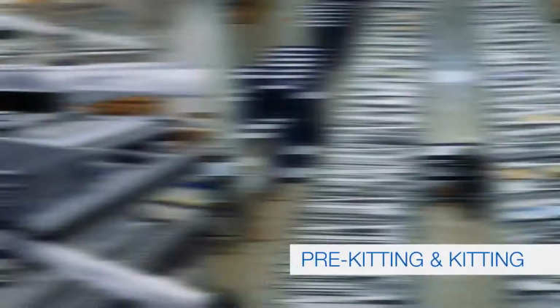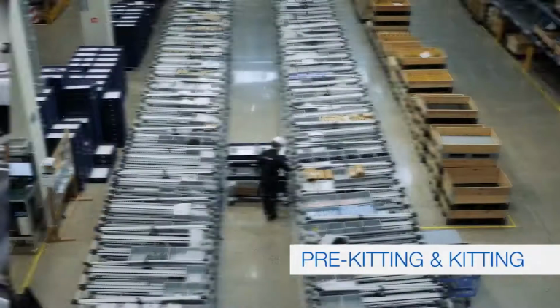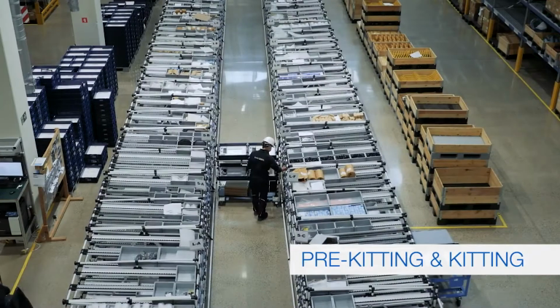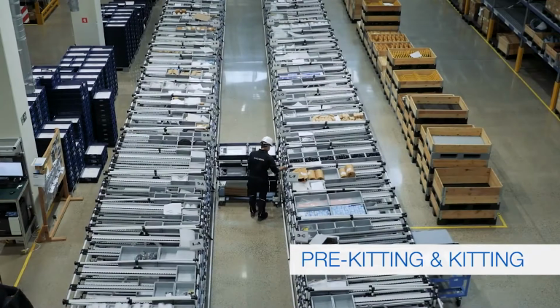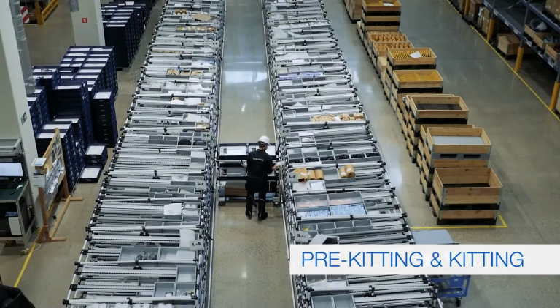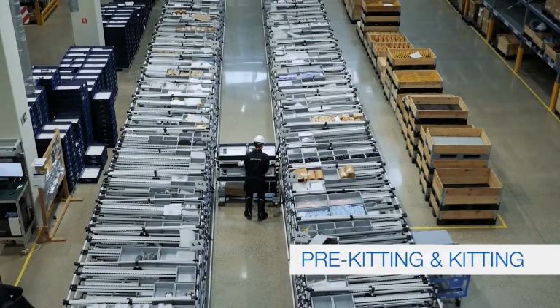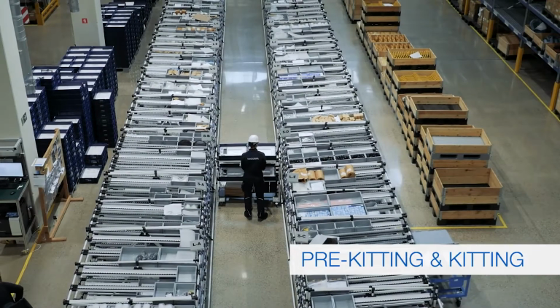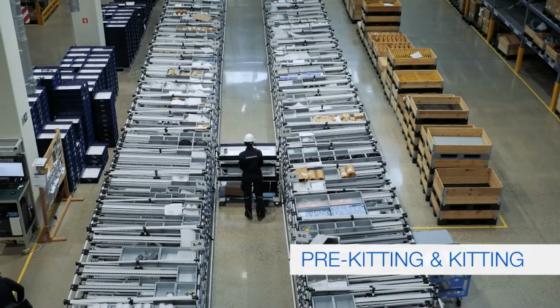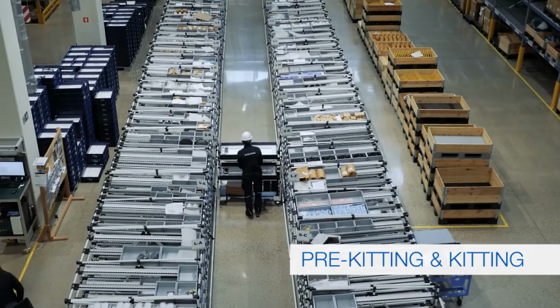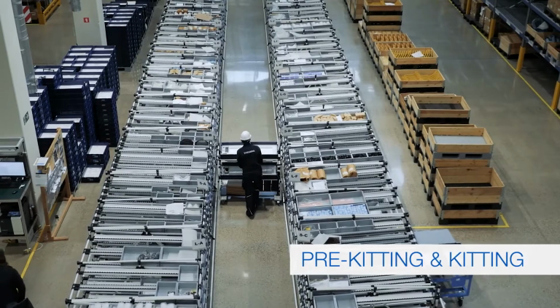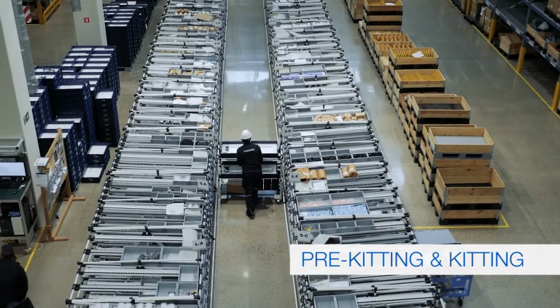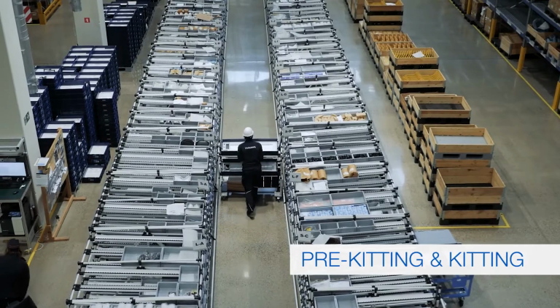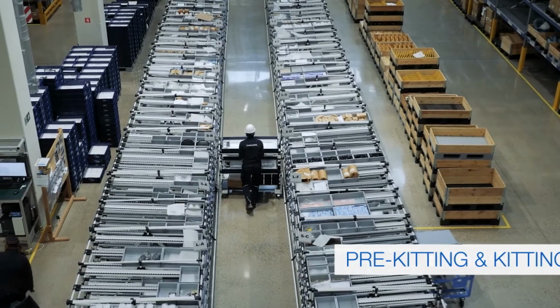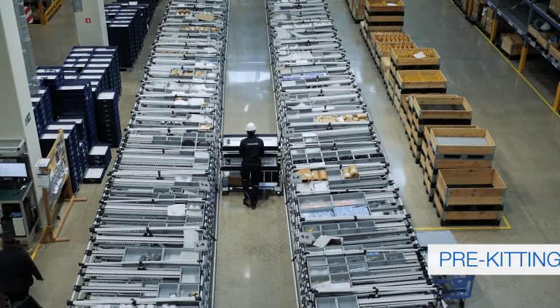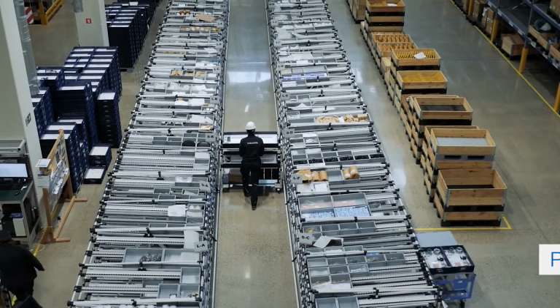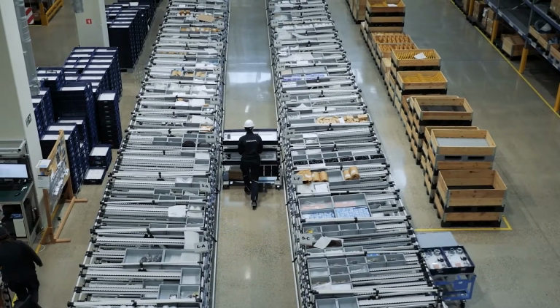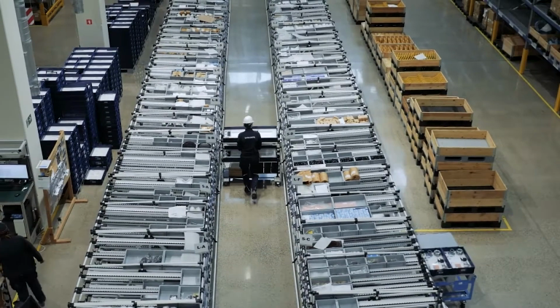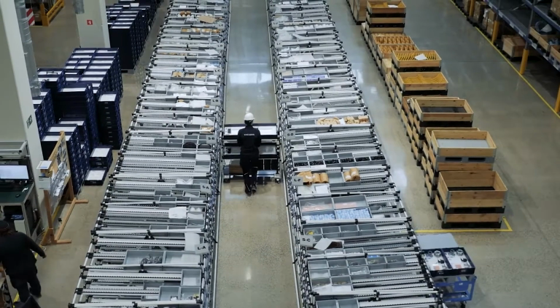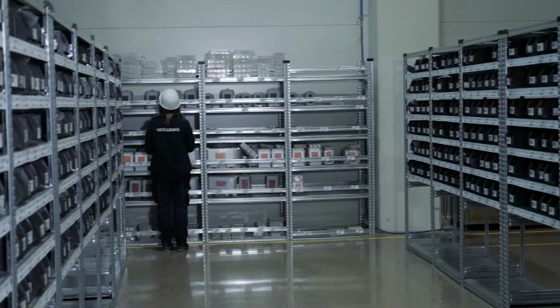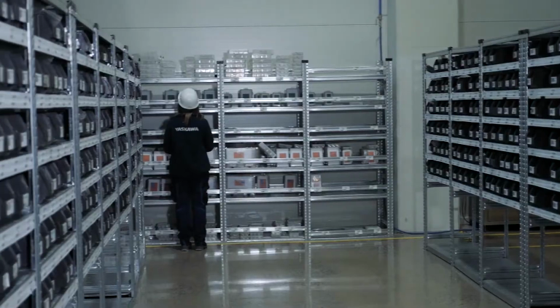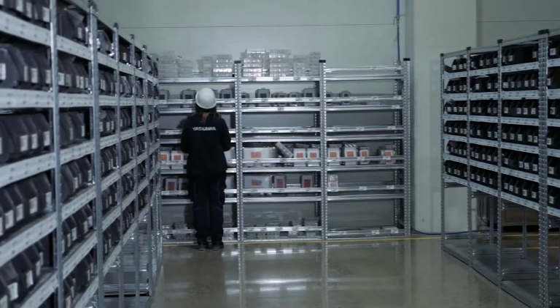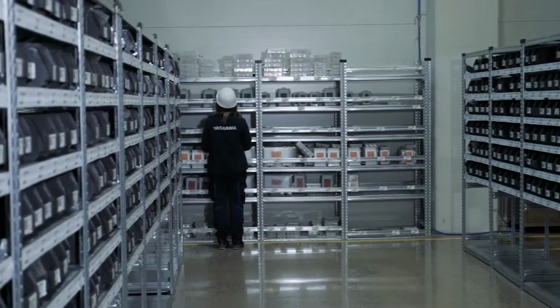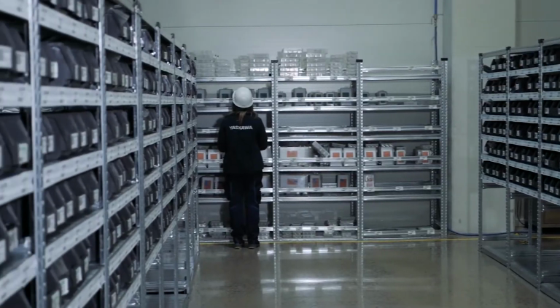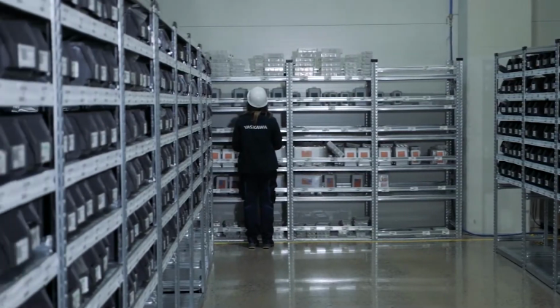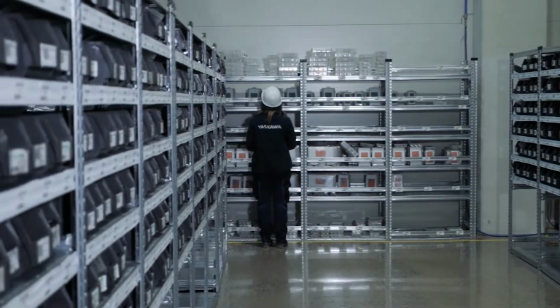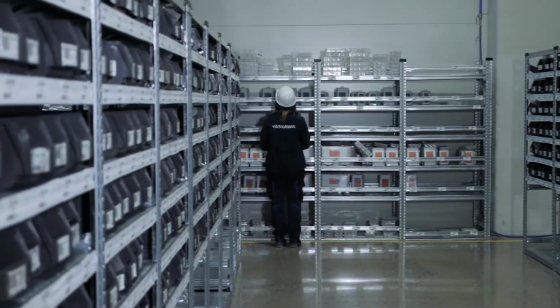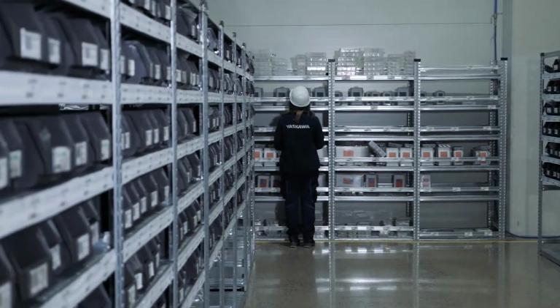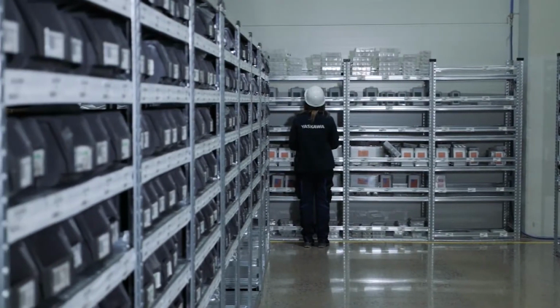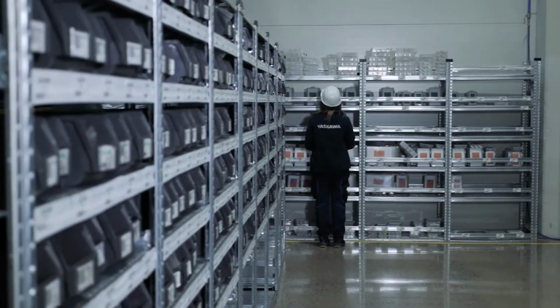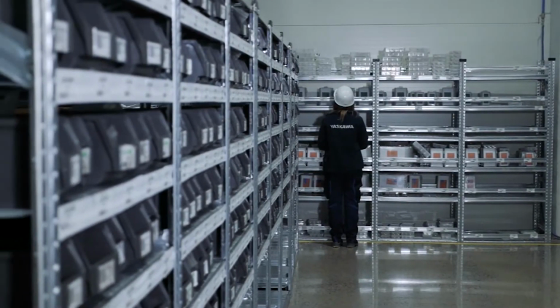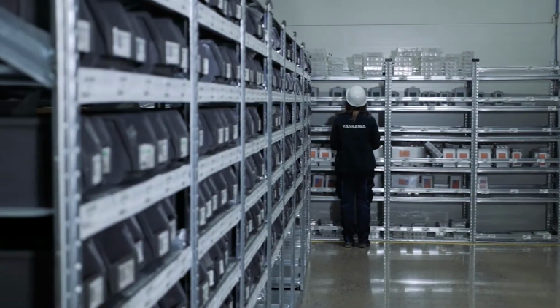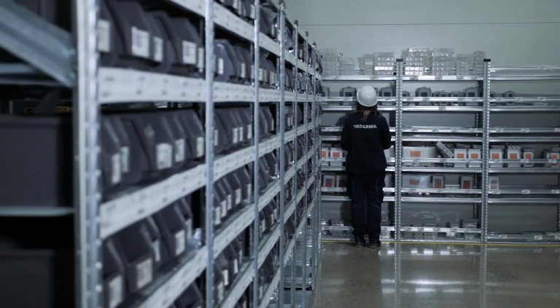Components are checked, revised, organized, and monitored prior to the start of assembly.